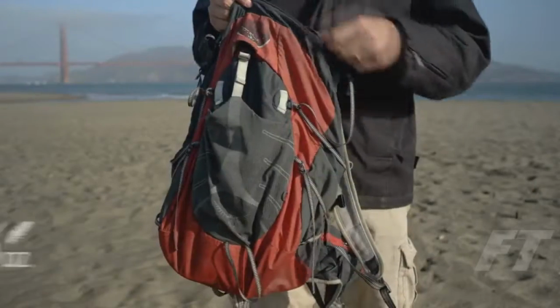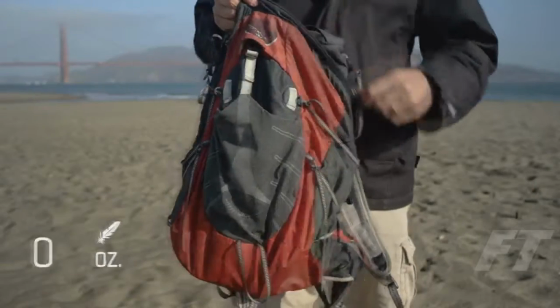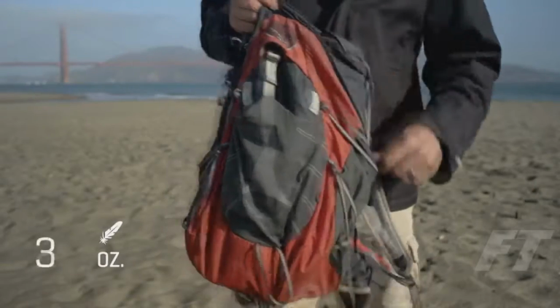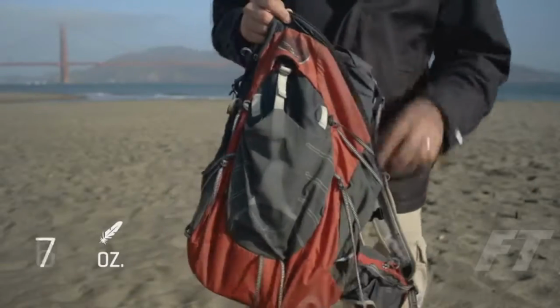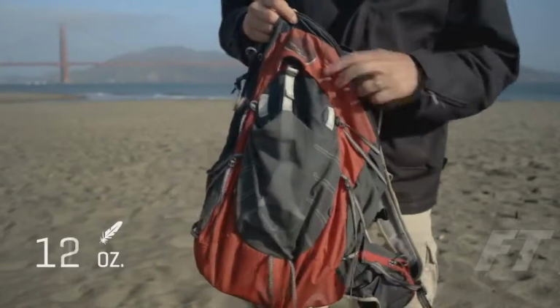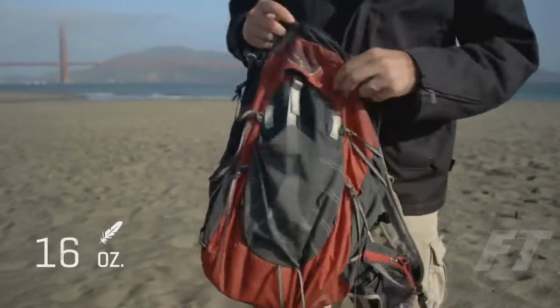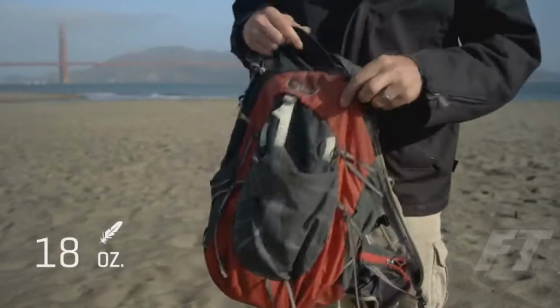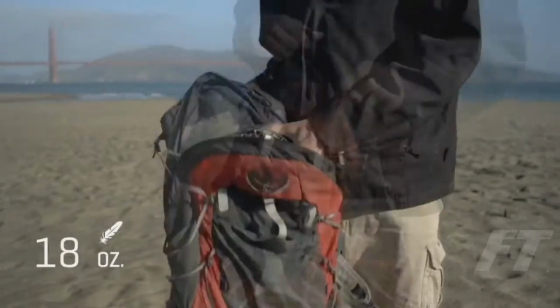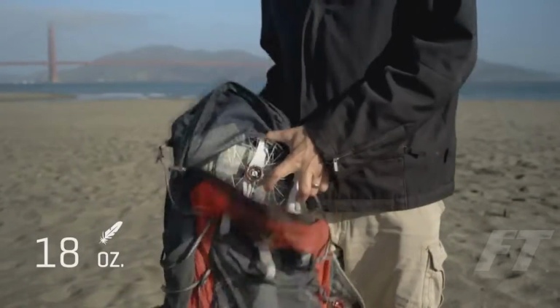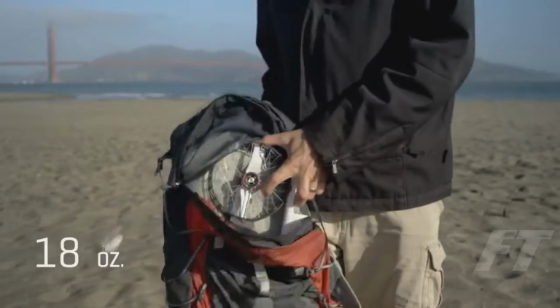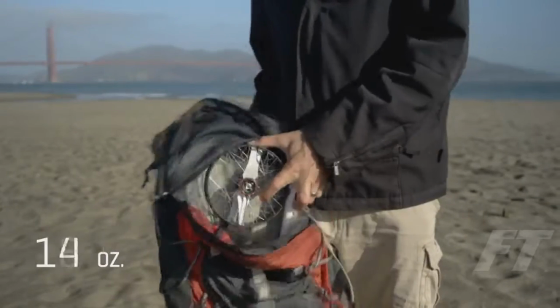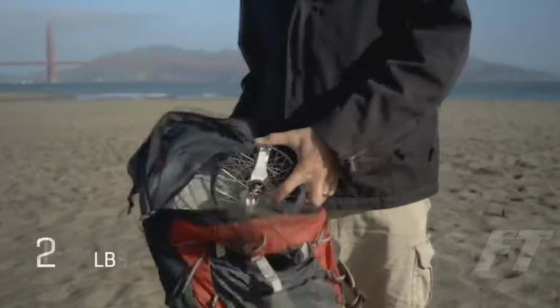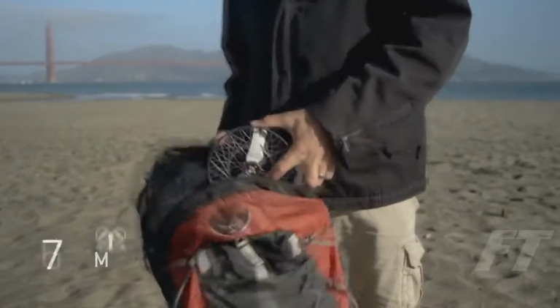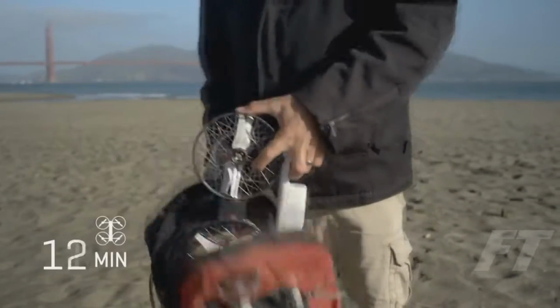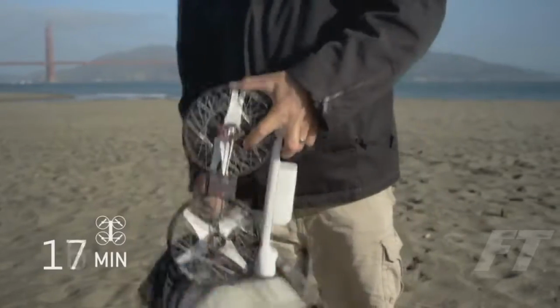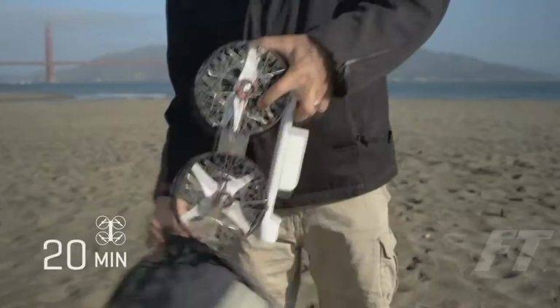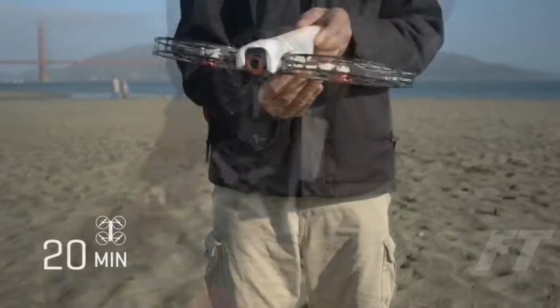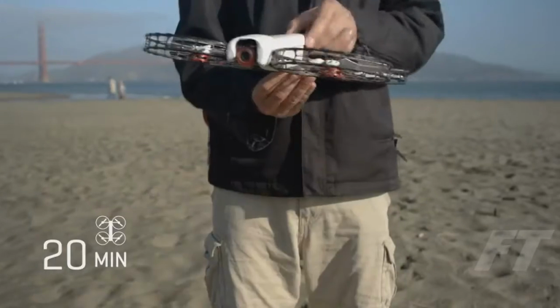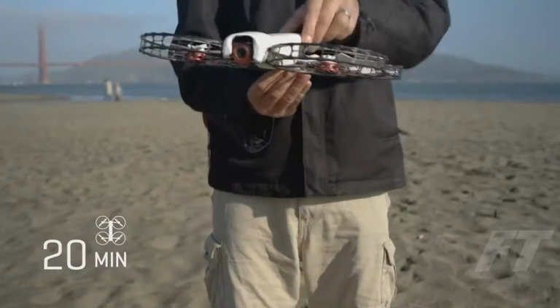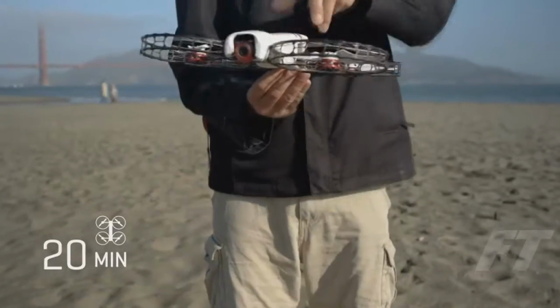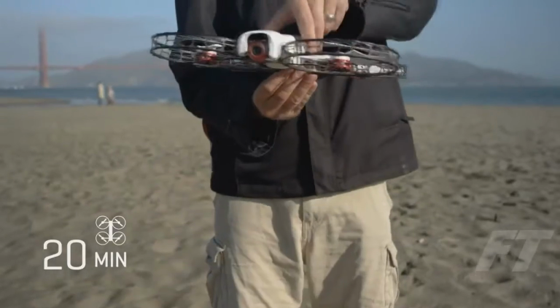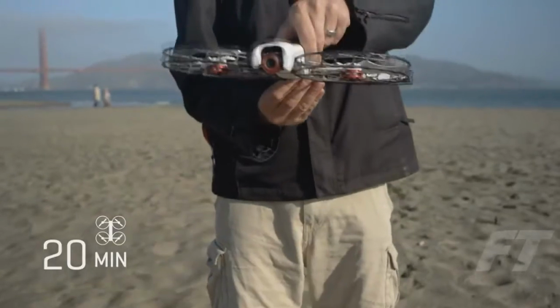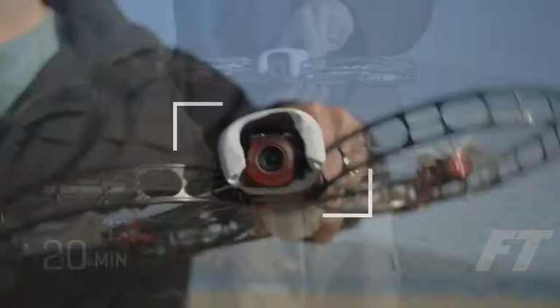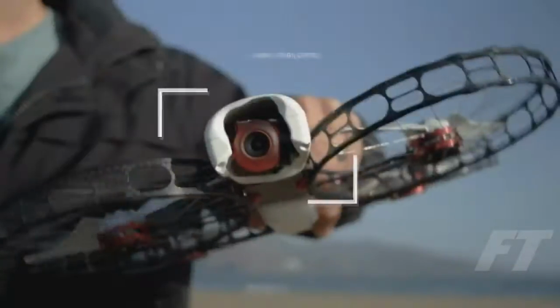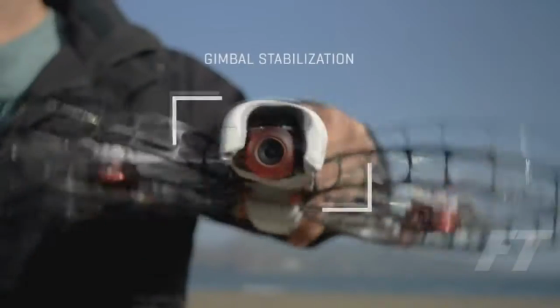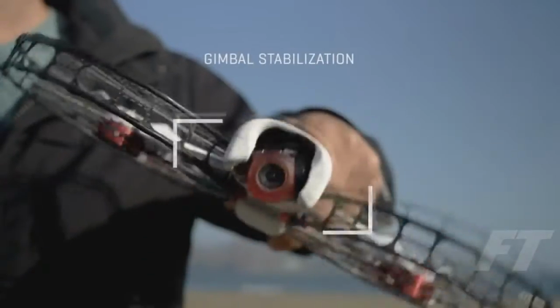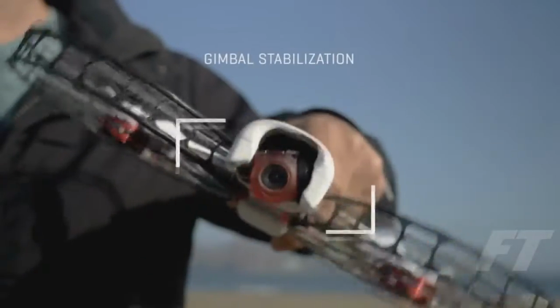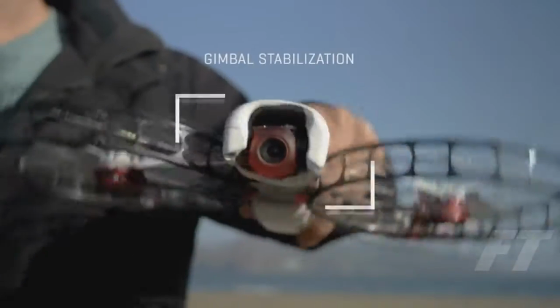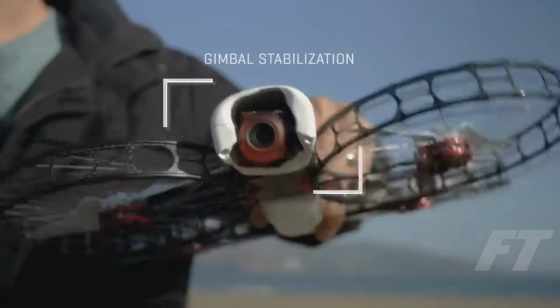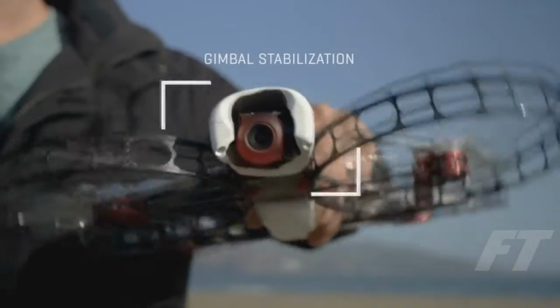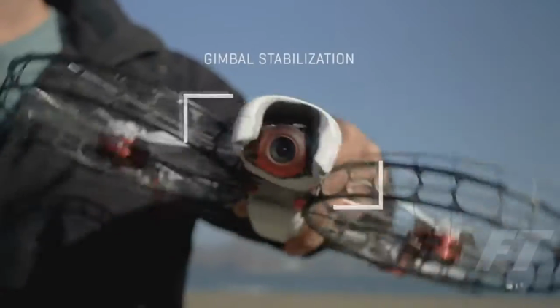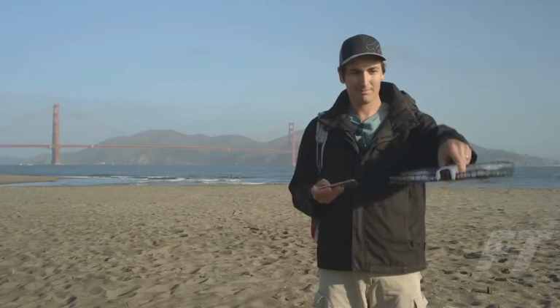At 500 grams, it still has a 20-minute flight time and packs a gimbal-stabilized 4K camera.